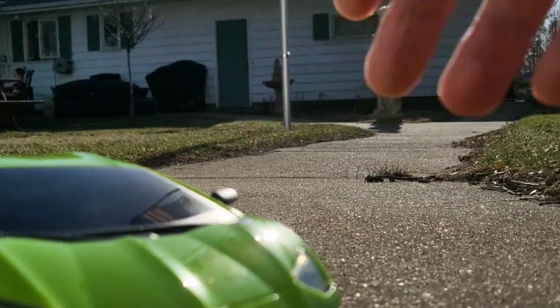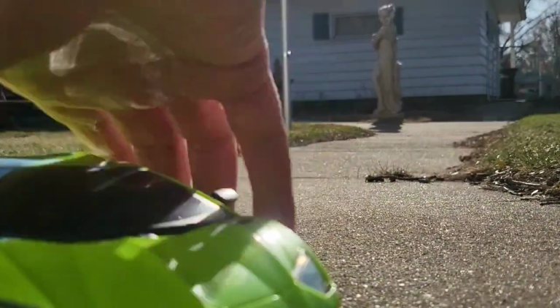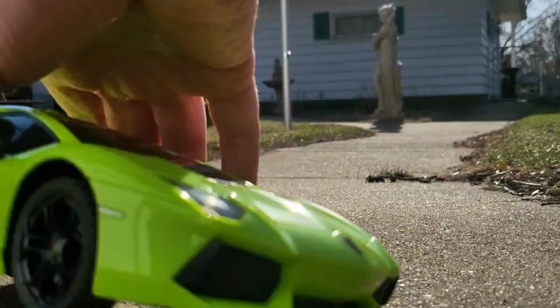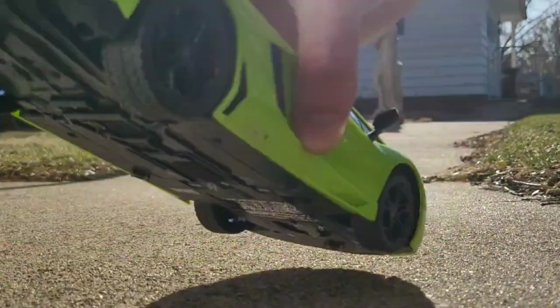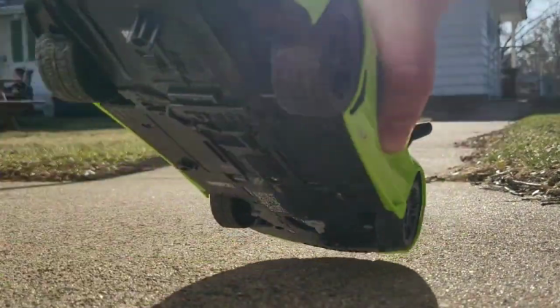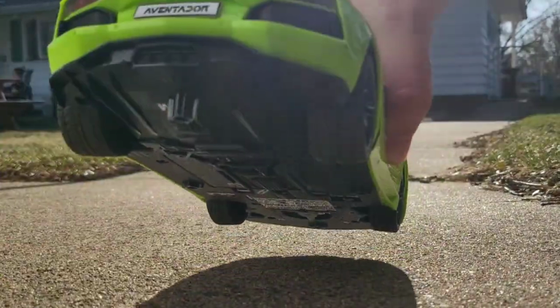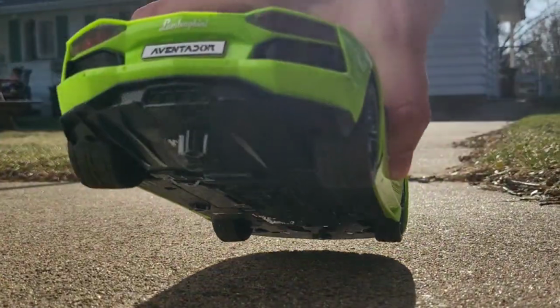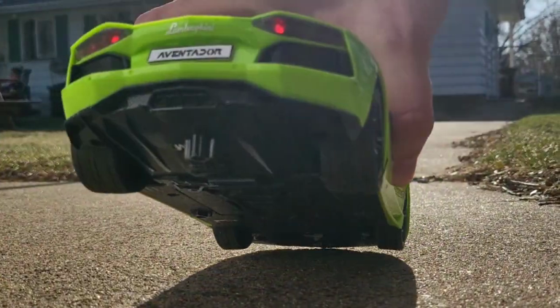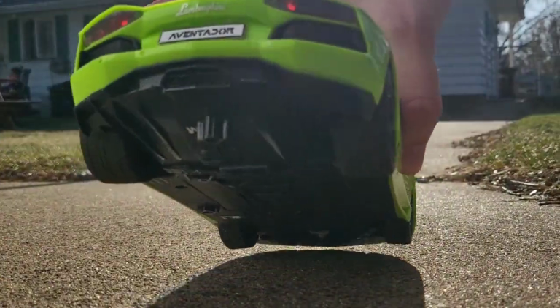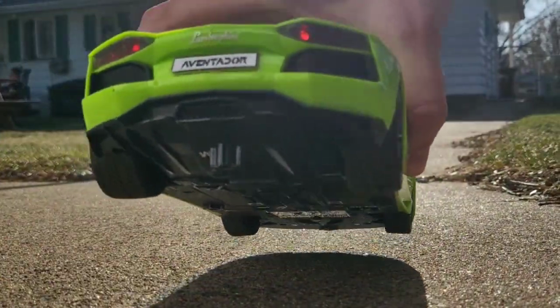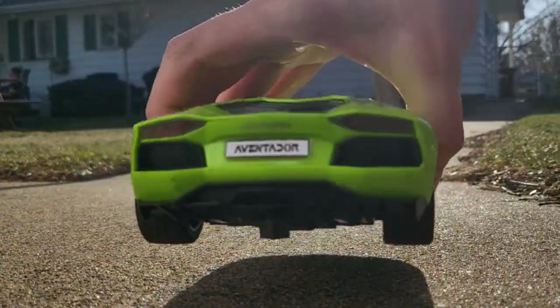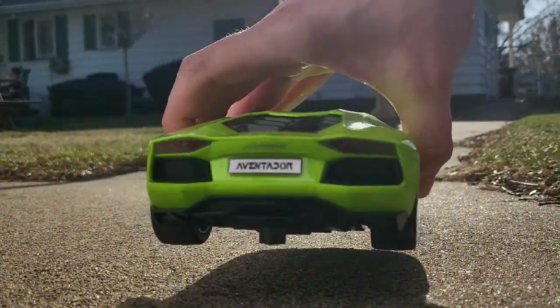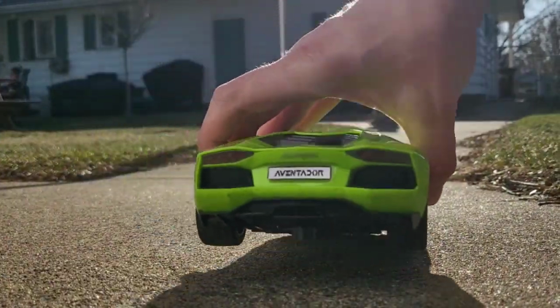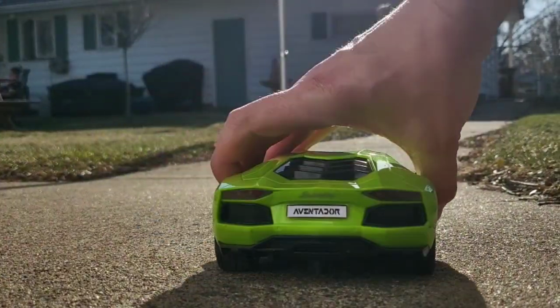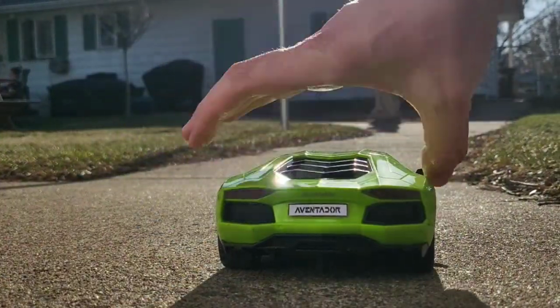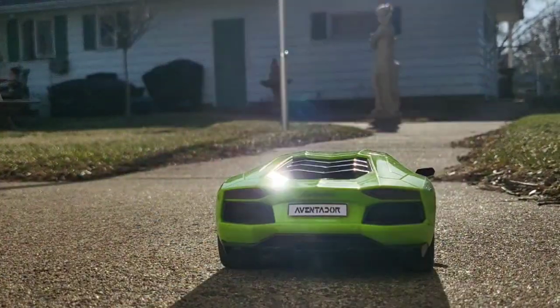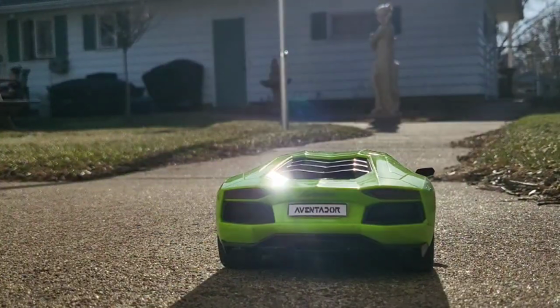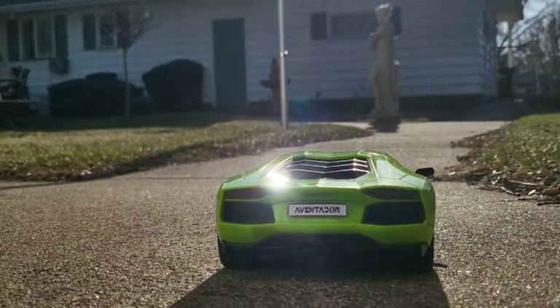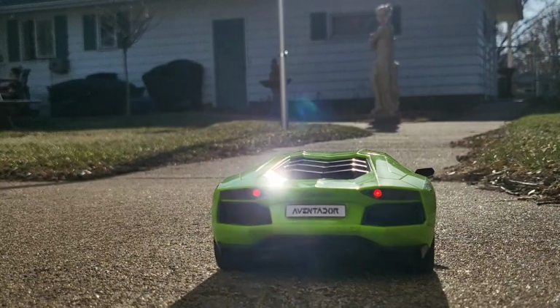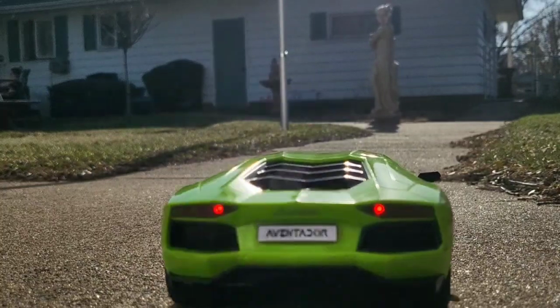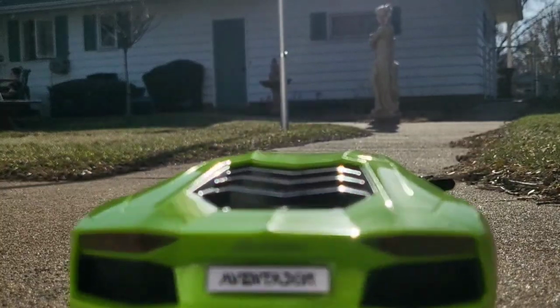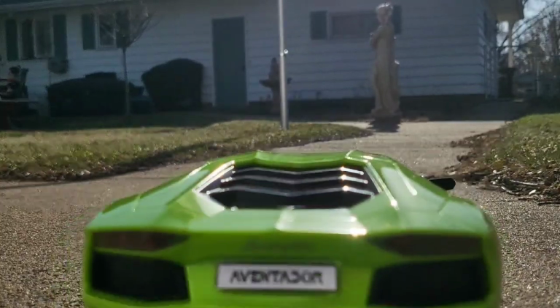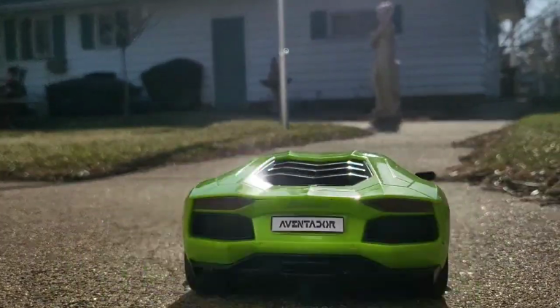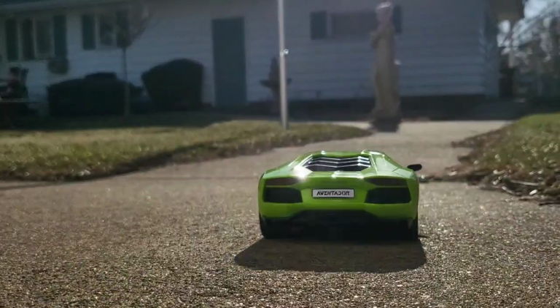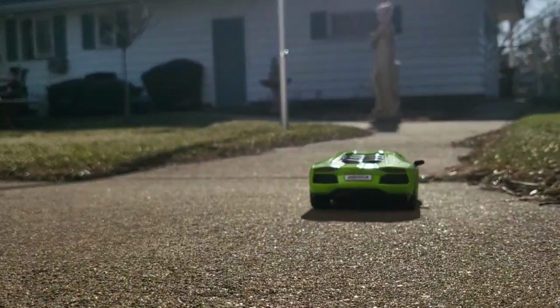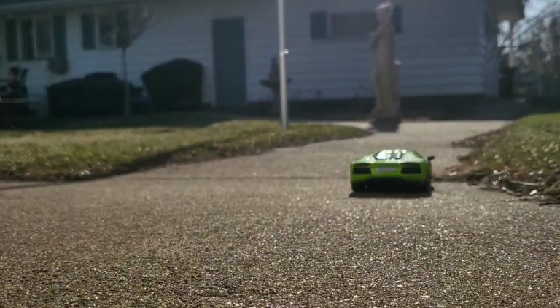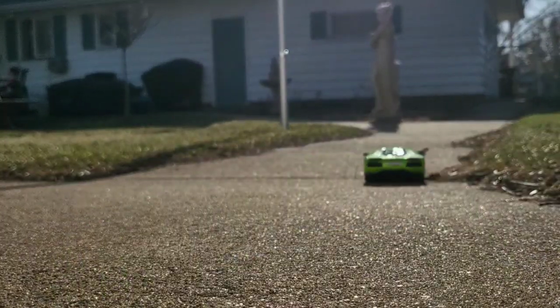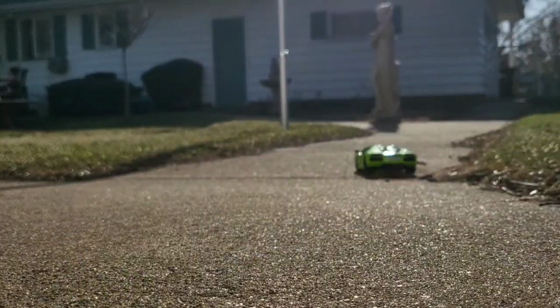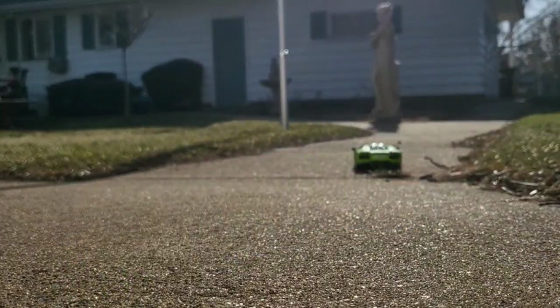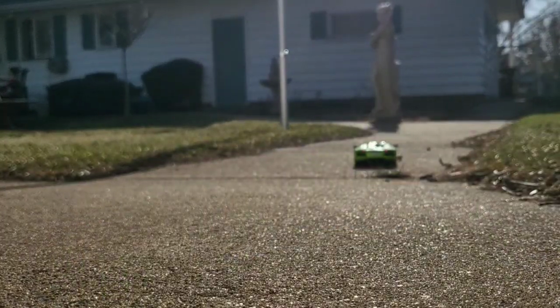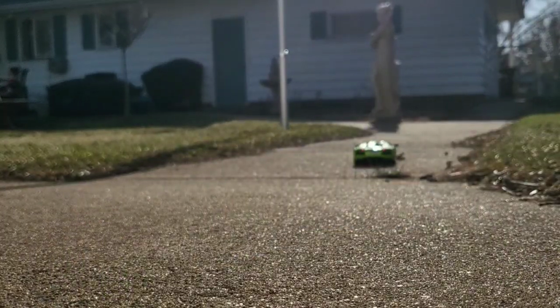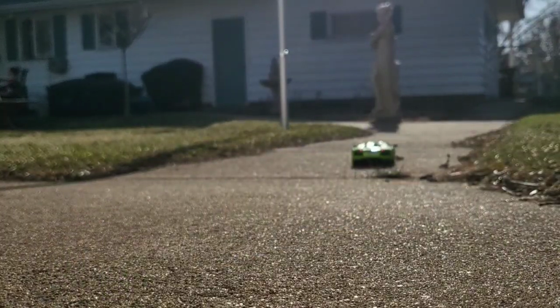Let's check the reverse. There's reverse lights and brake lights when I go backwards. This is really cool.